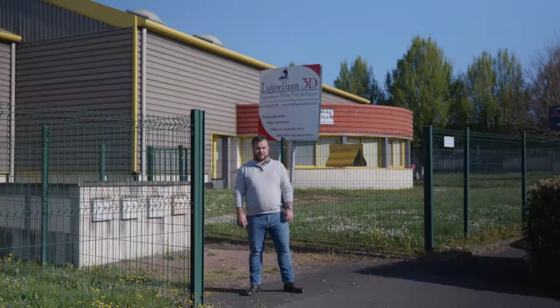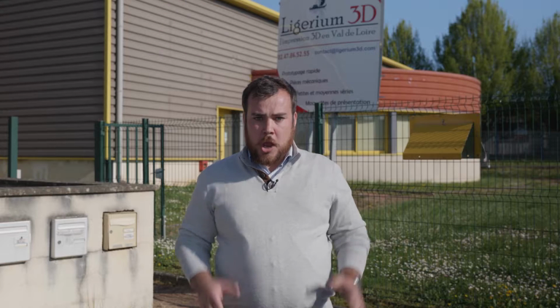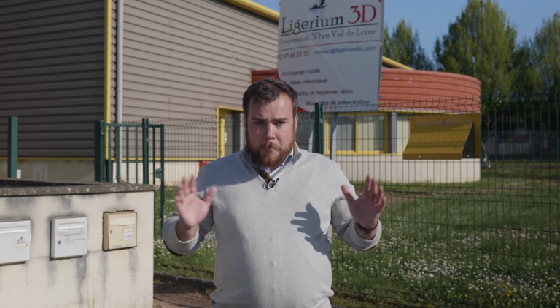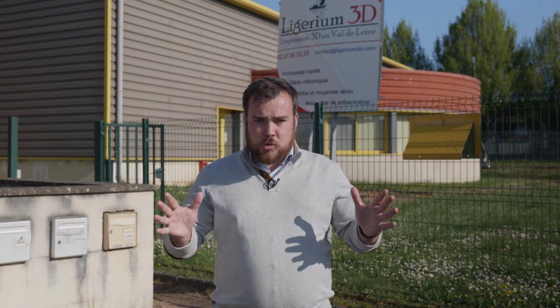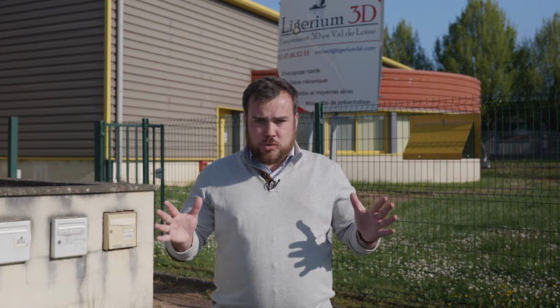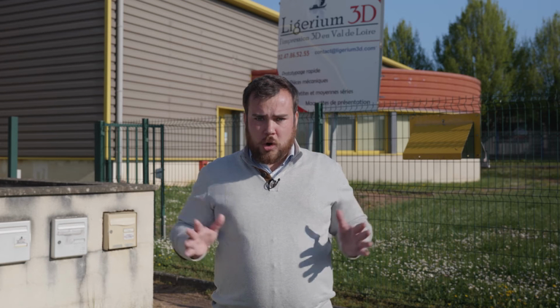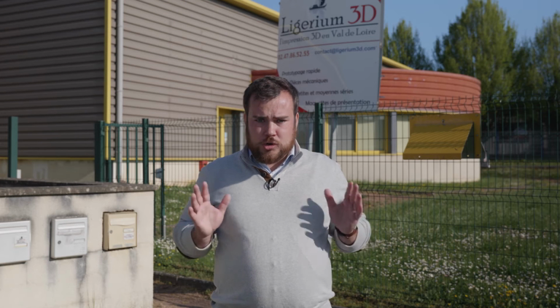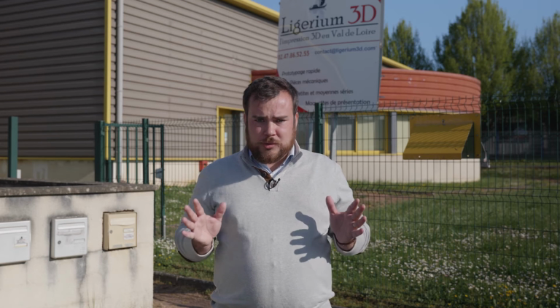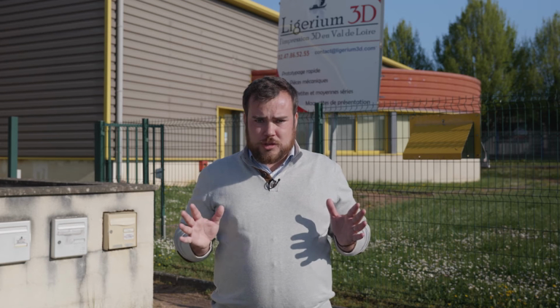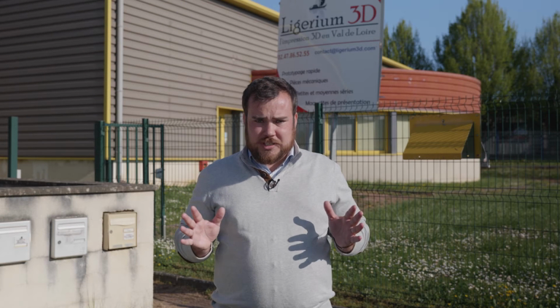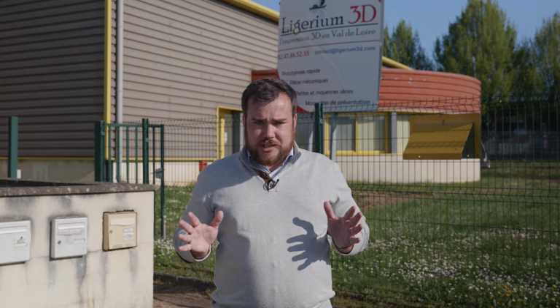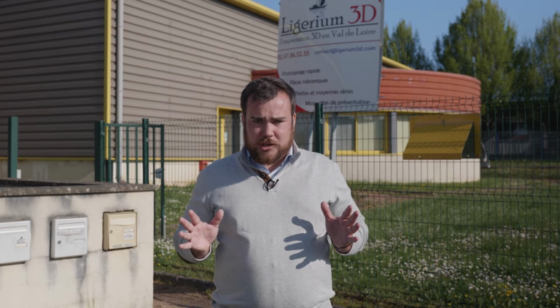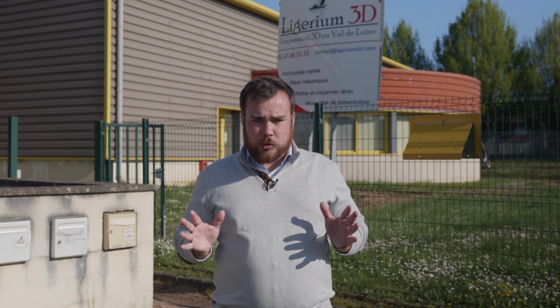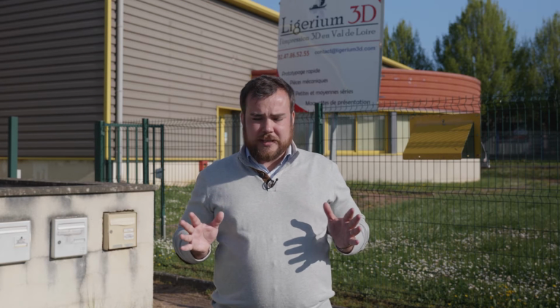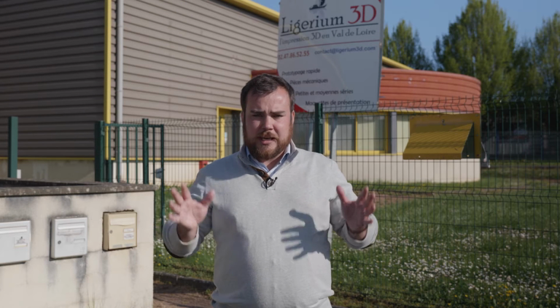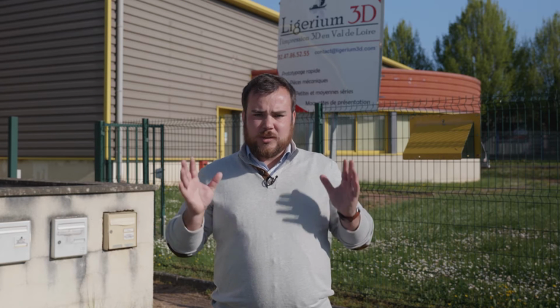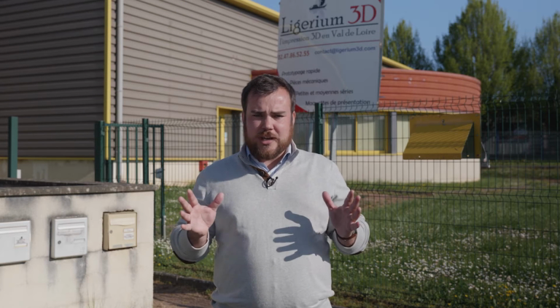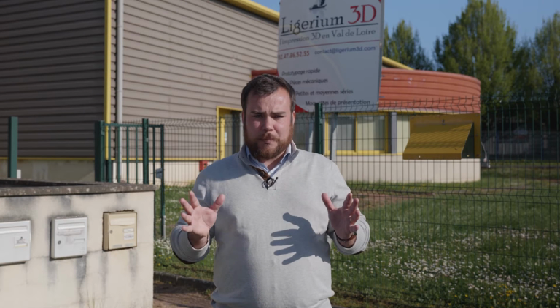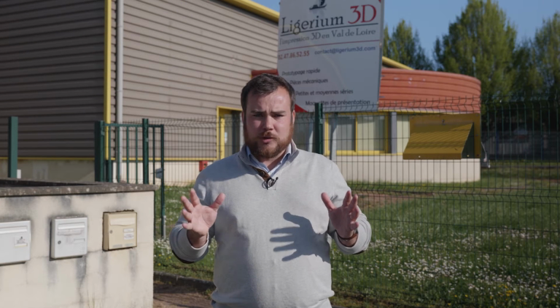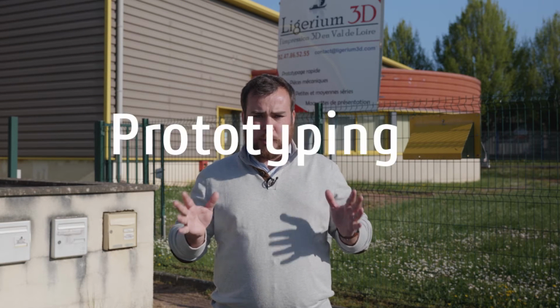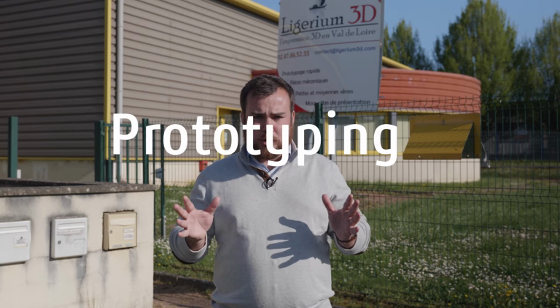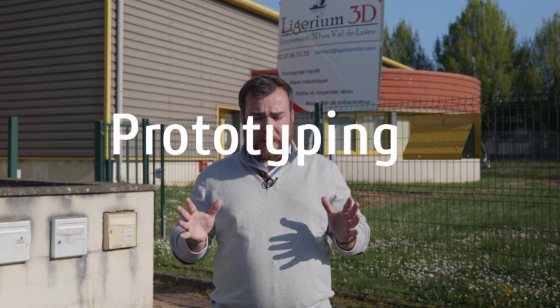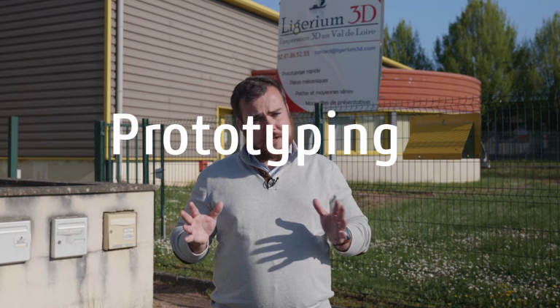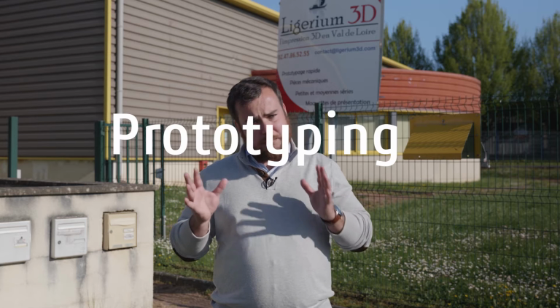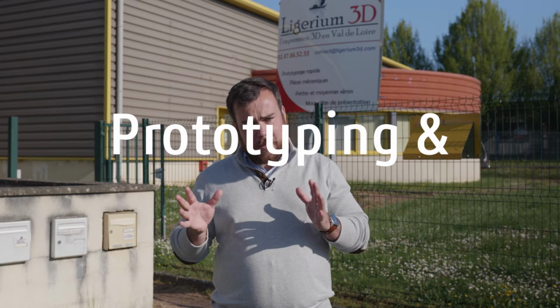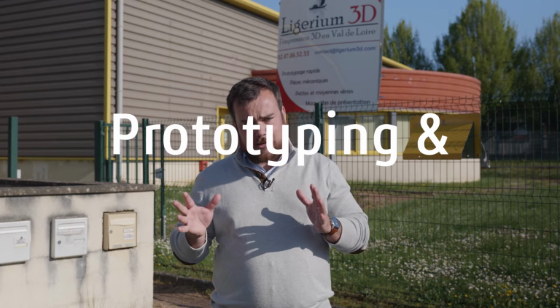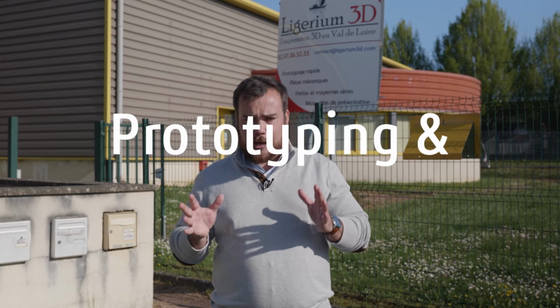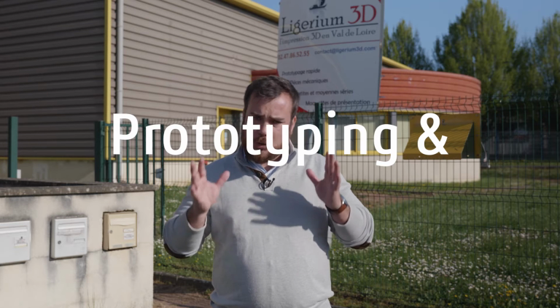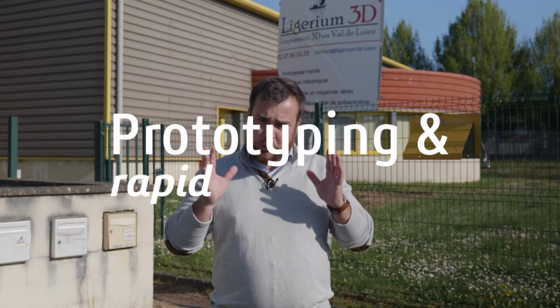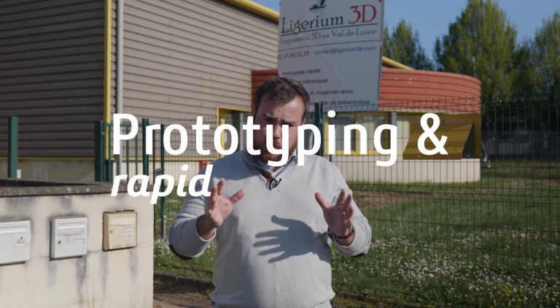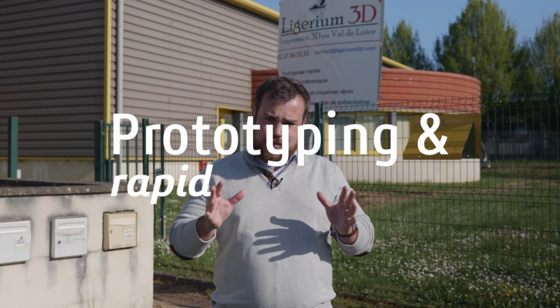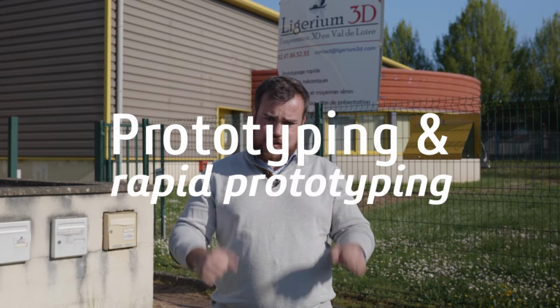Hello, today we are live from Ligerium 3D to discuss prototyping, and more specifically, rapid prototyping.